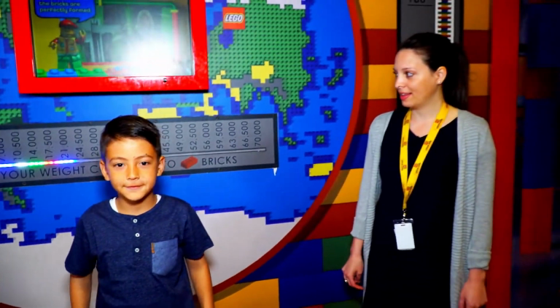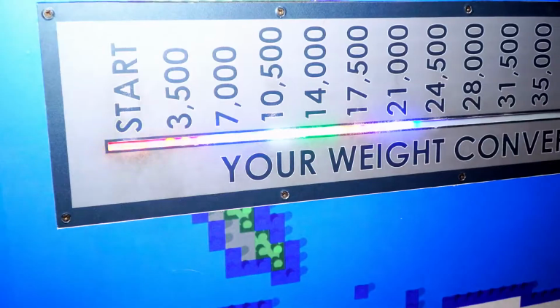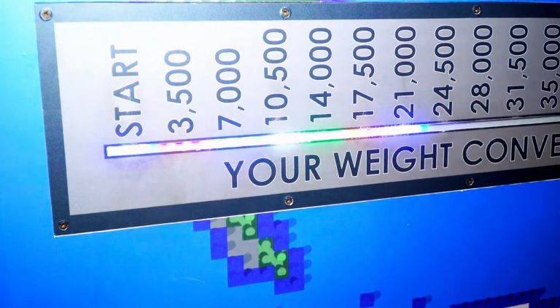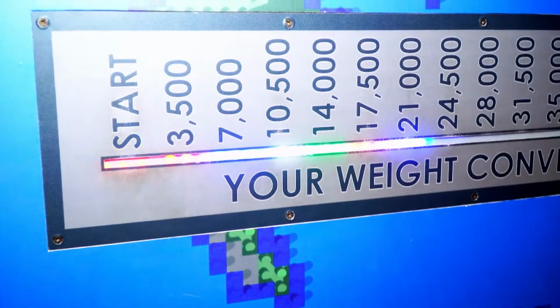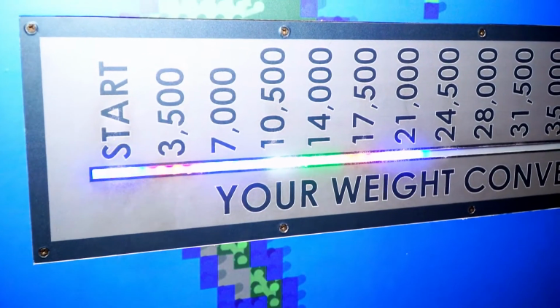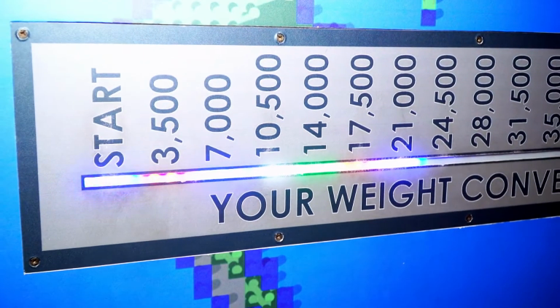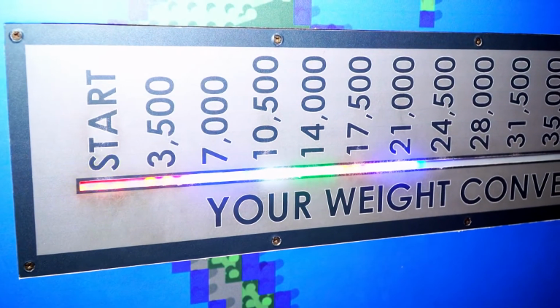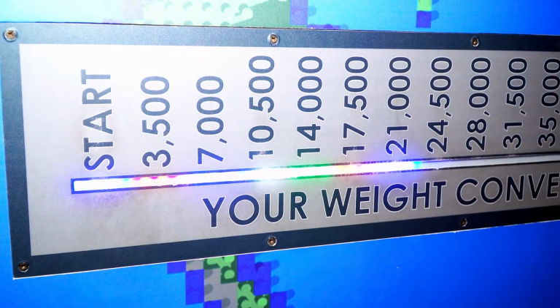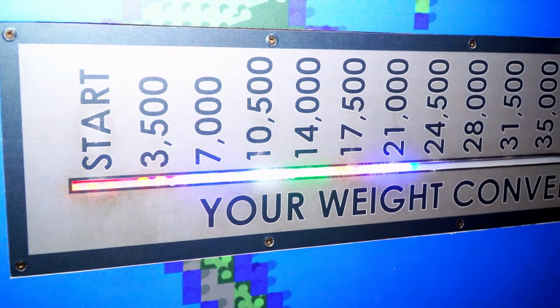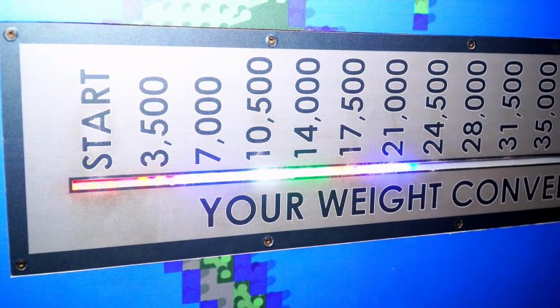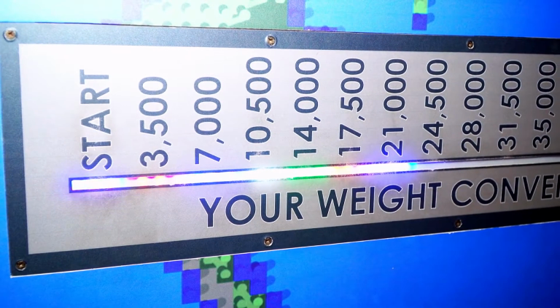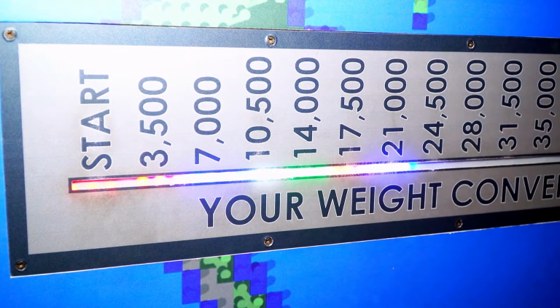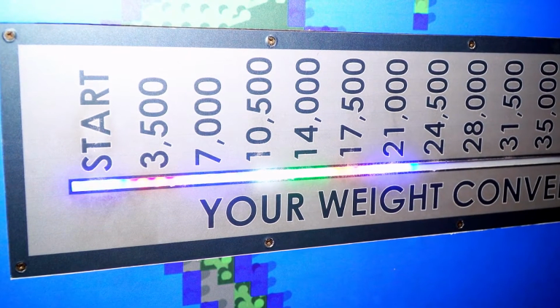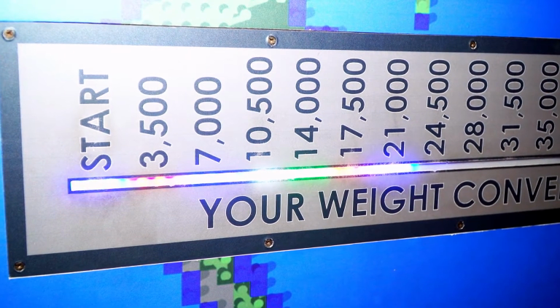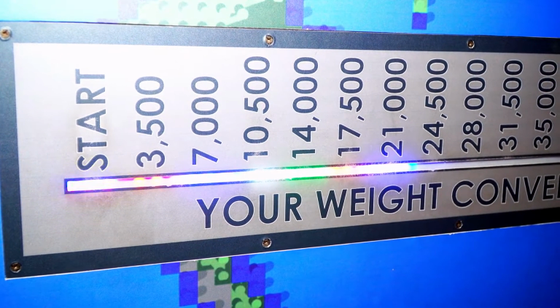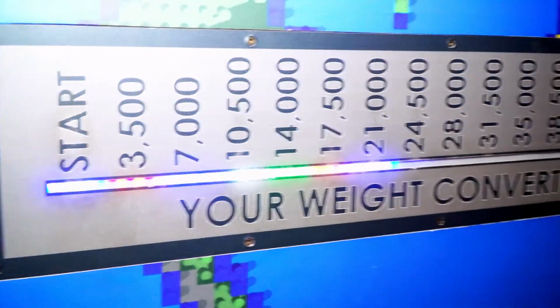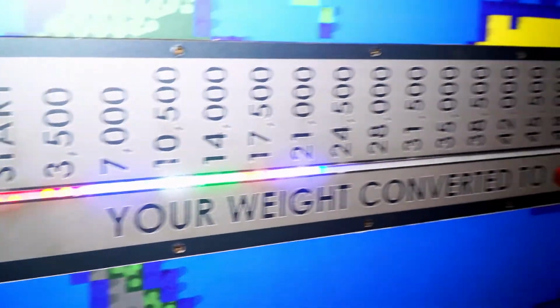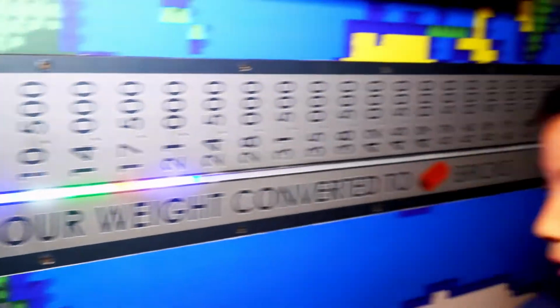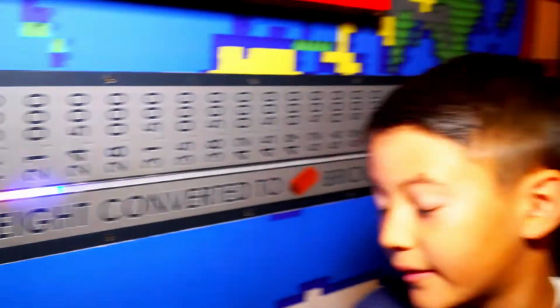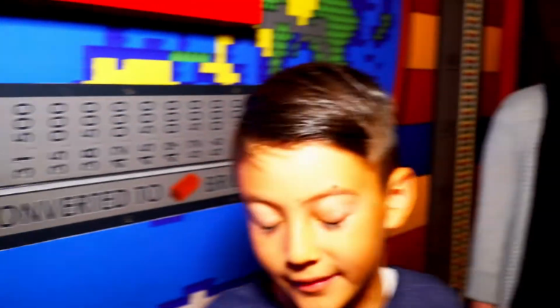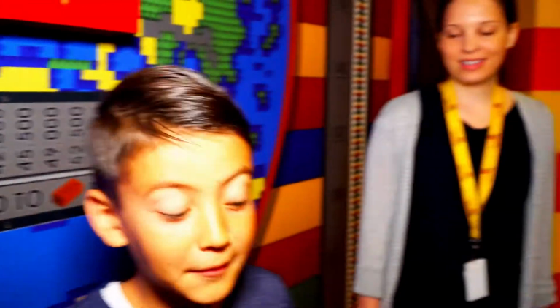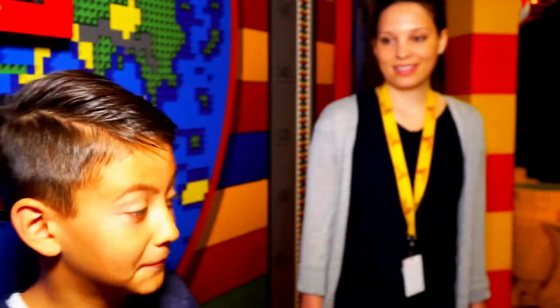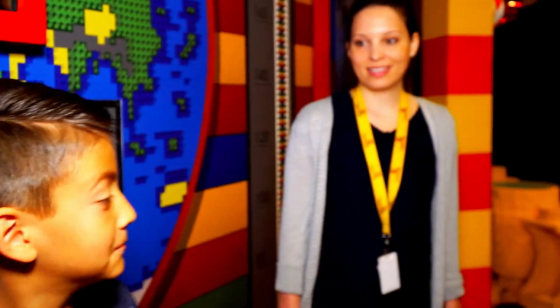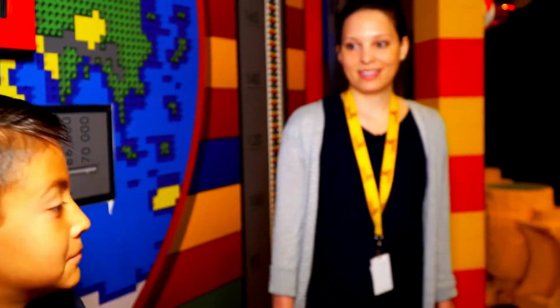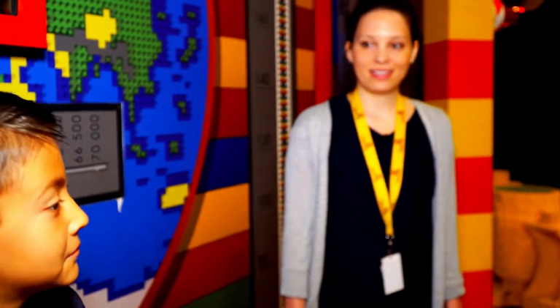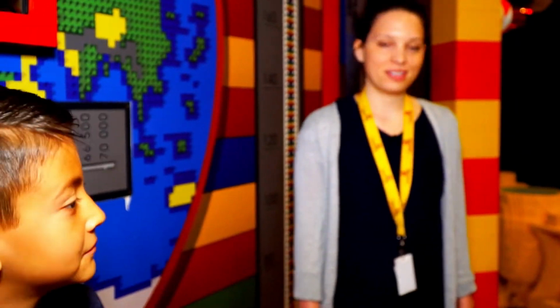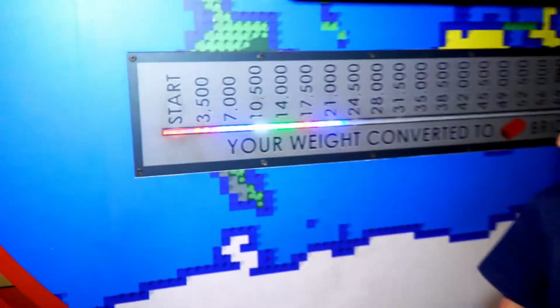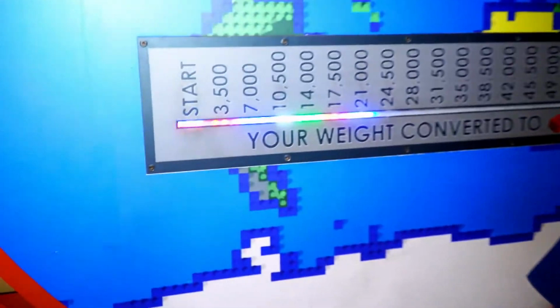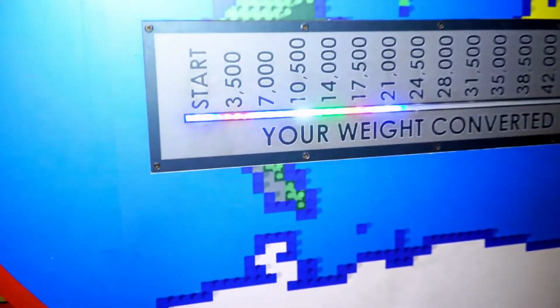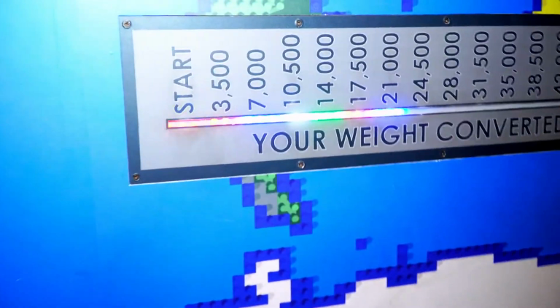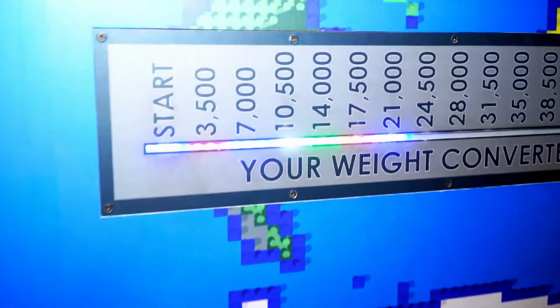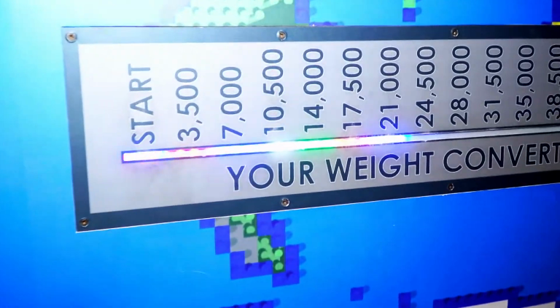So I'm pretty sure you weigh 24,500 LEGO bricks. Wow, that's a lot.